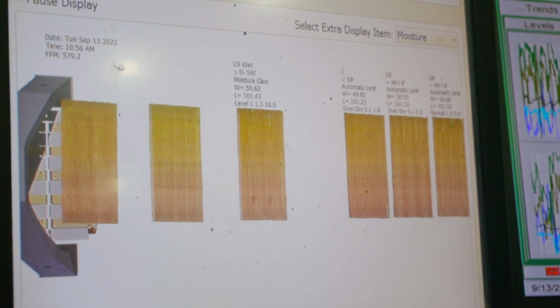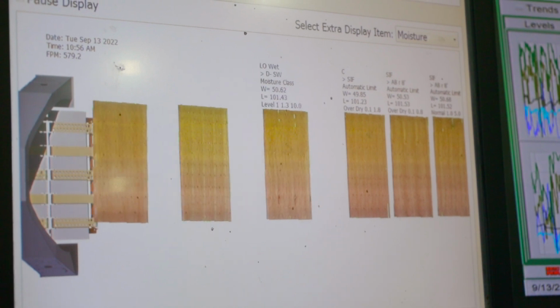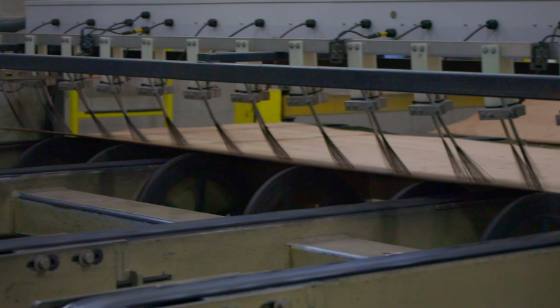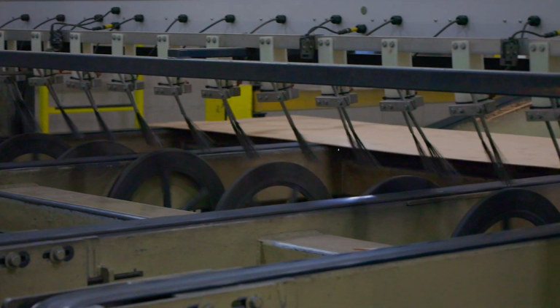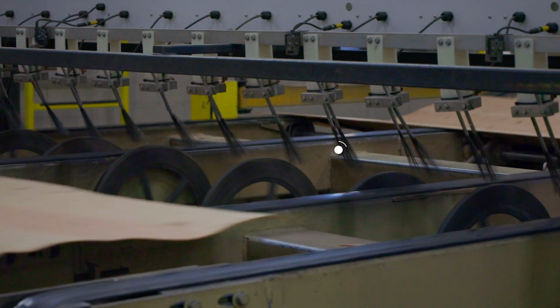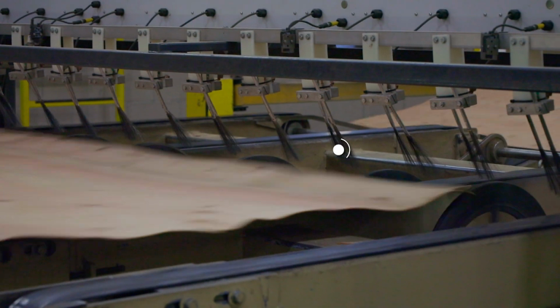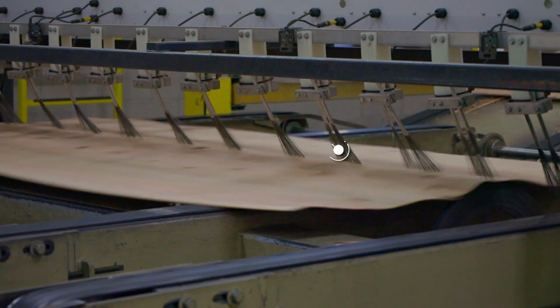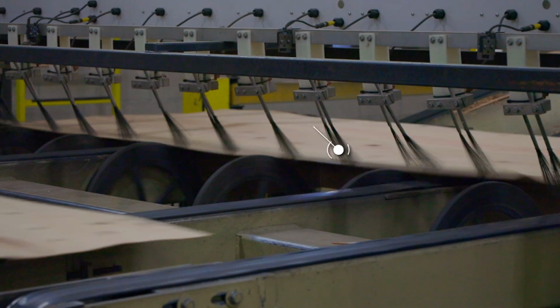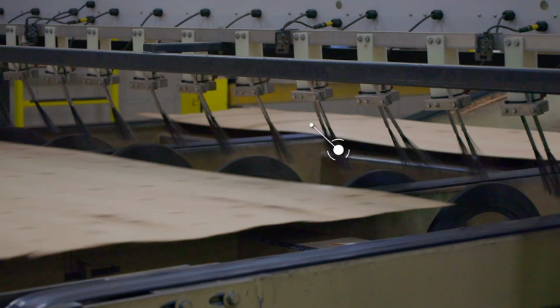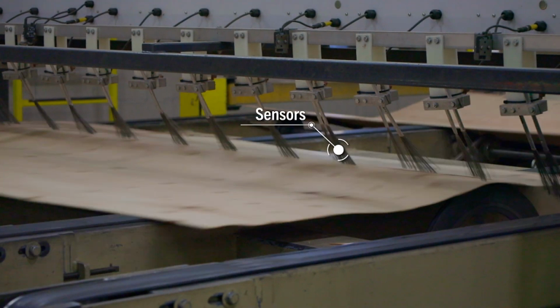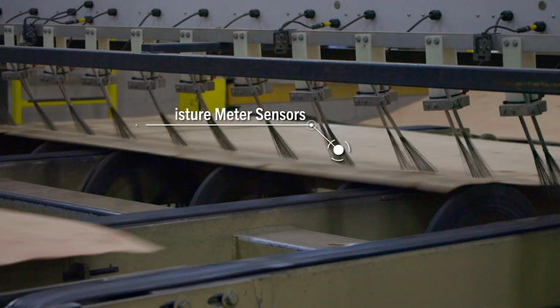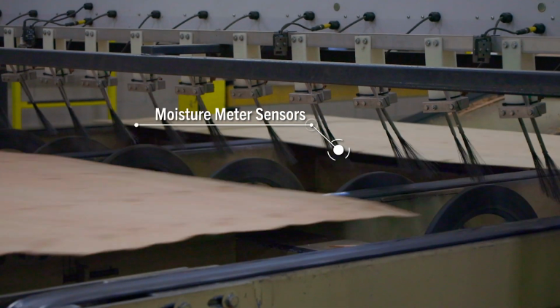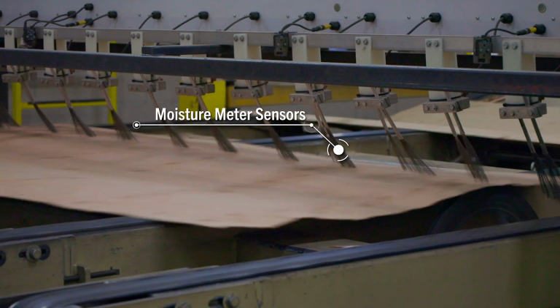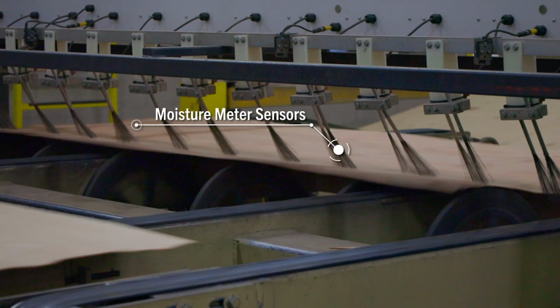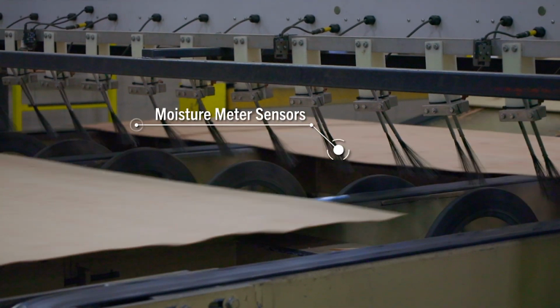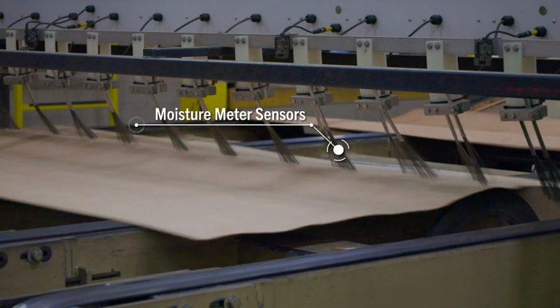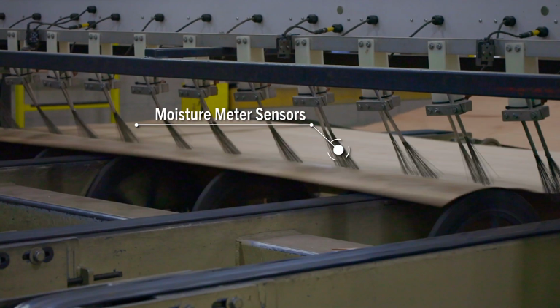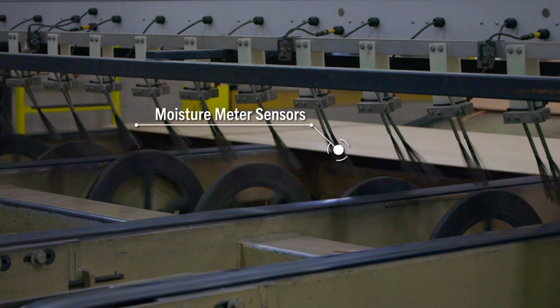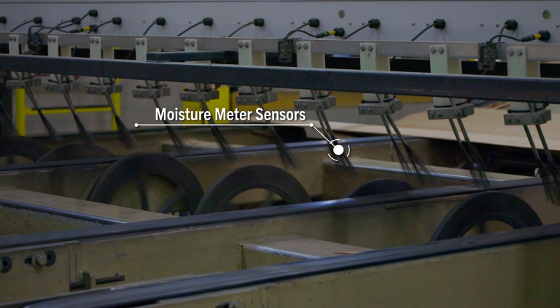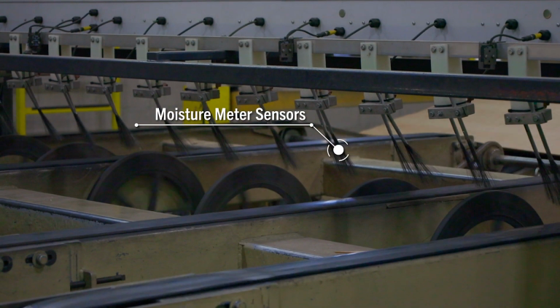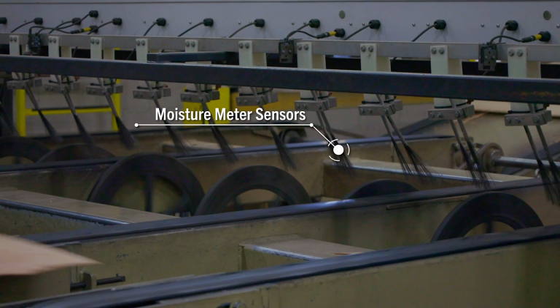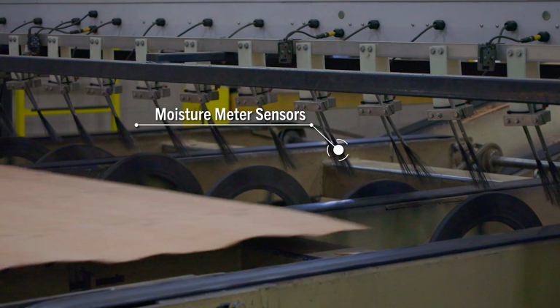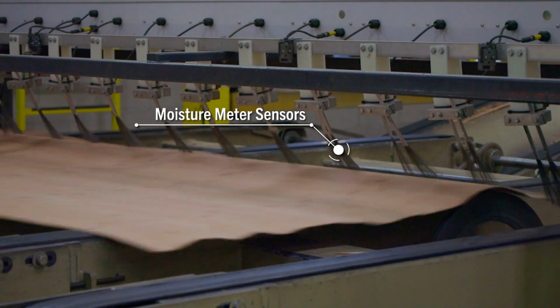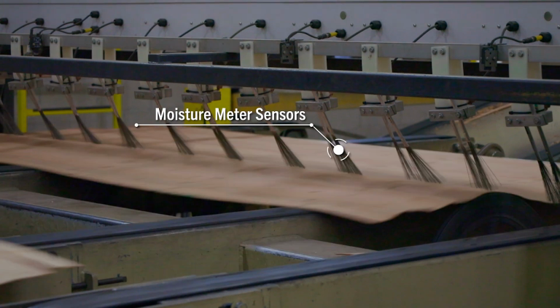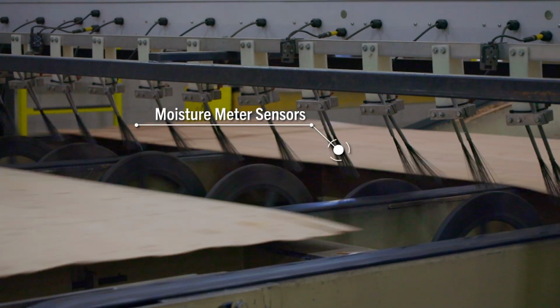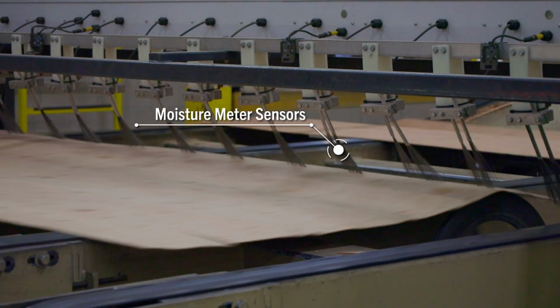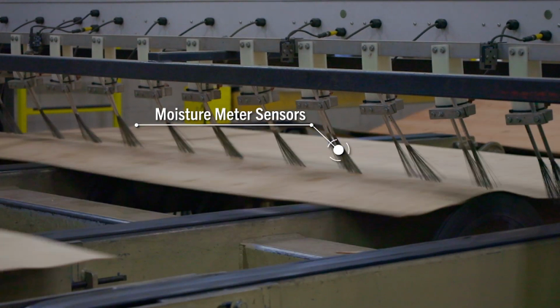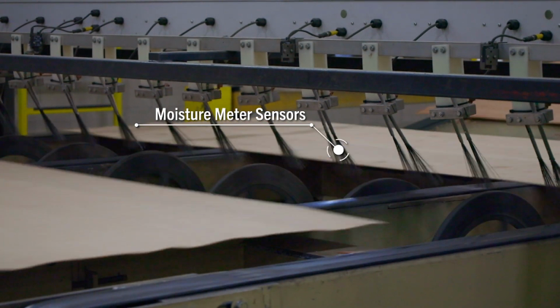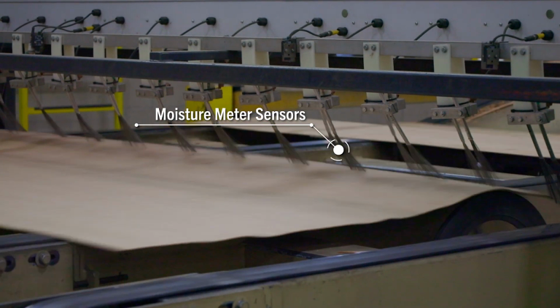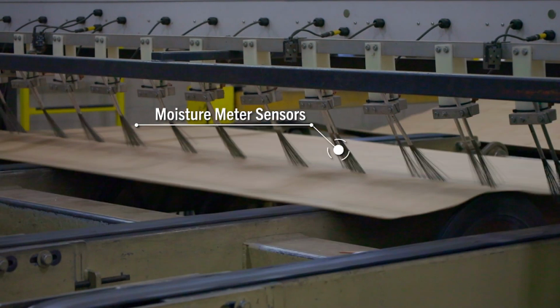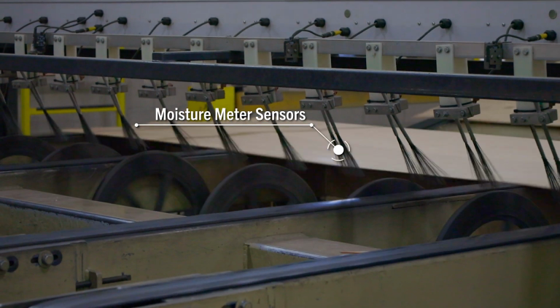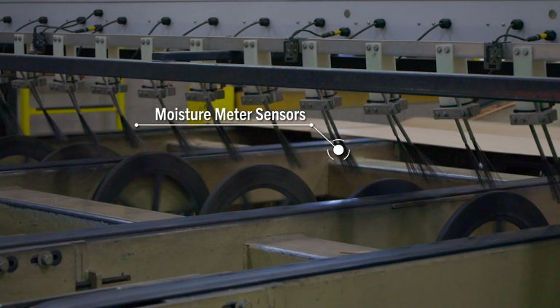Lastly are the moisture sensors, which measure the moisture content throughout the panel, targeting an 8 to 10 percent range.